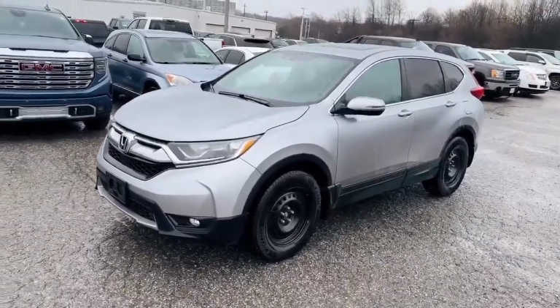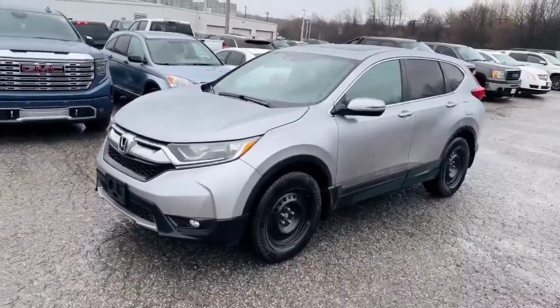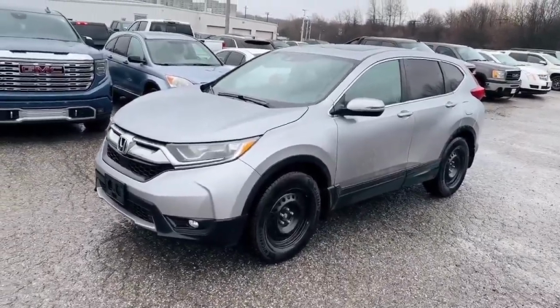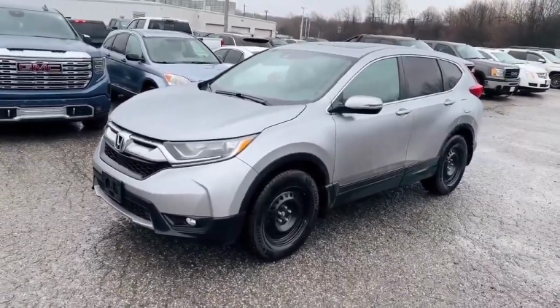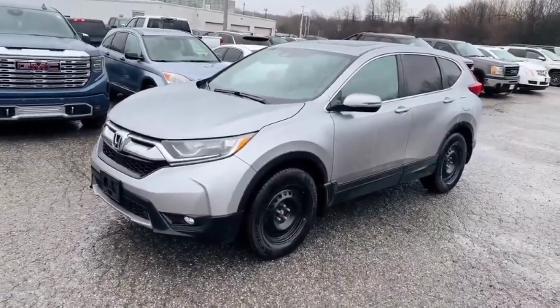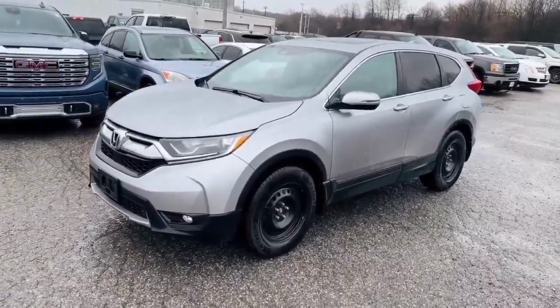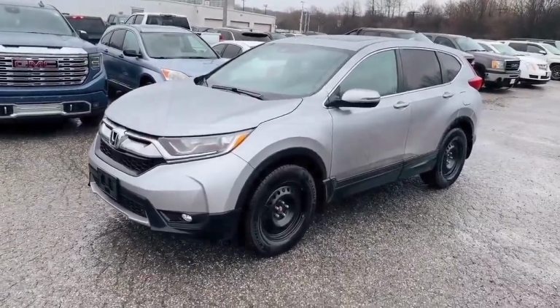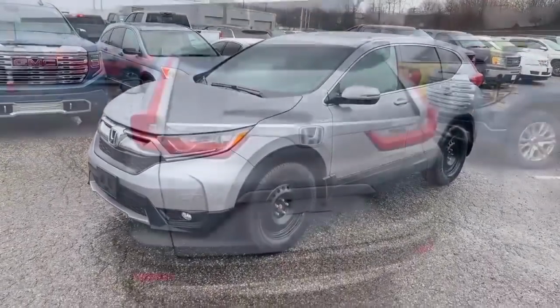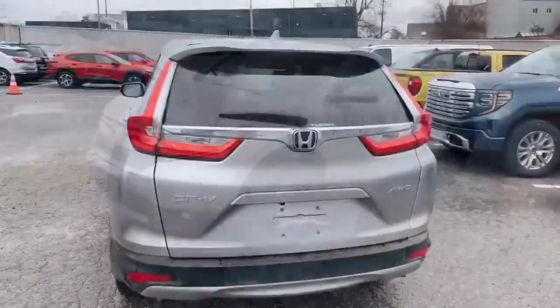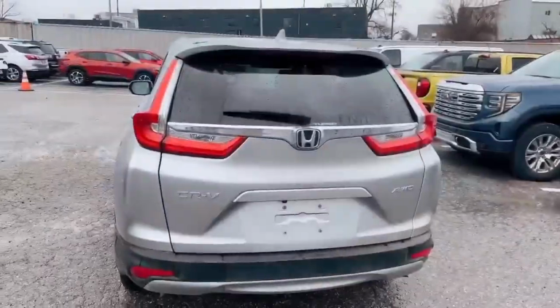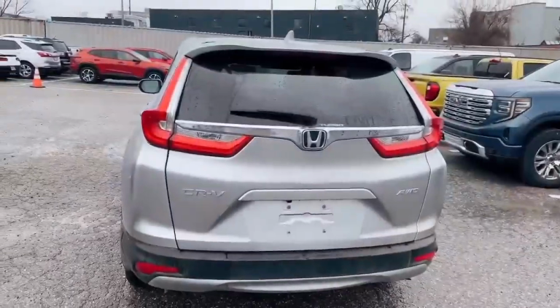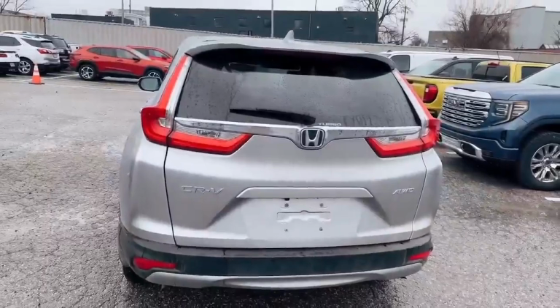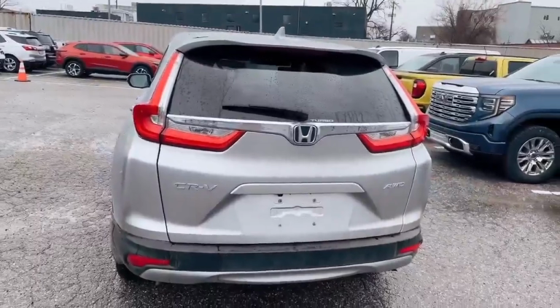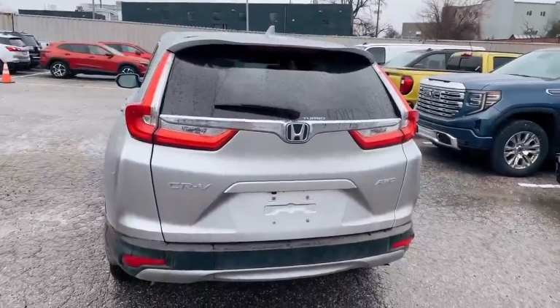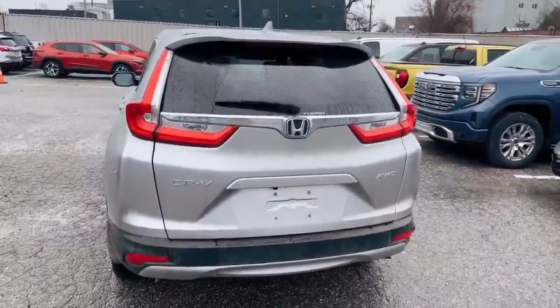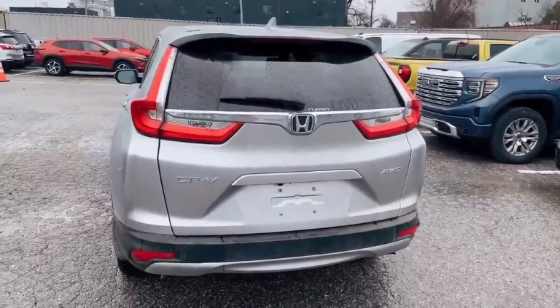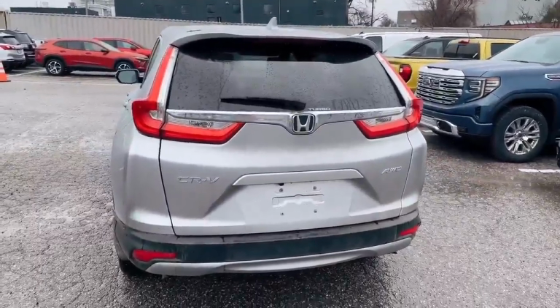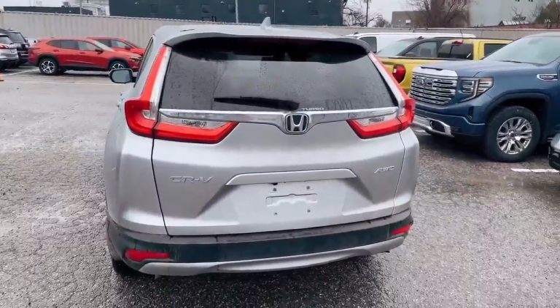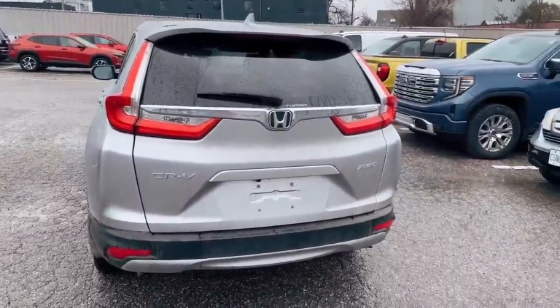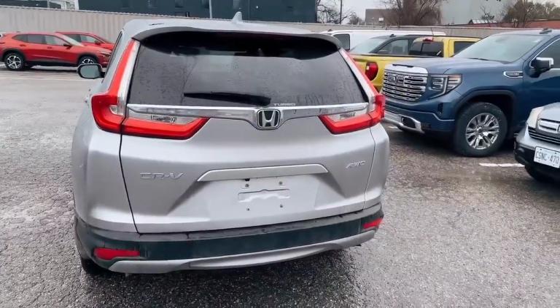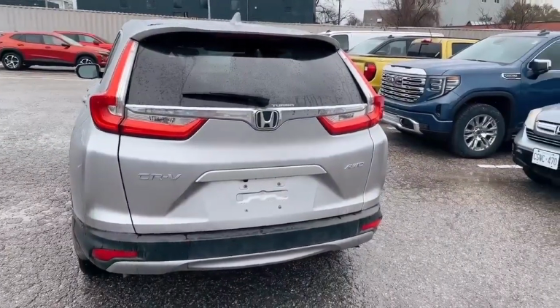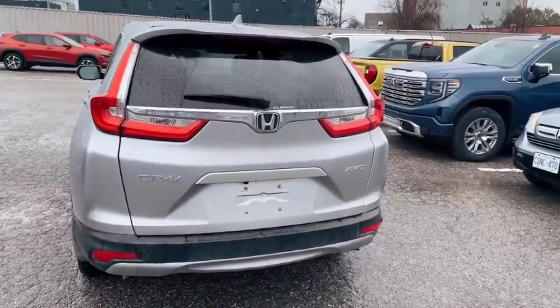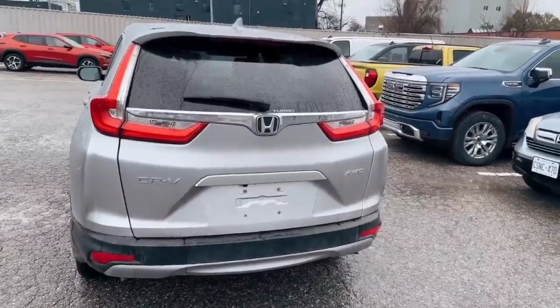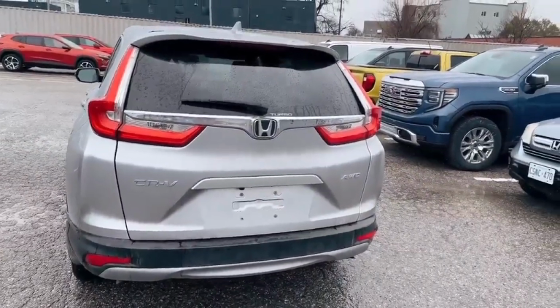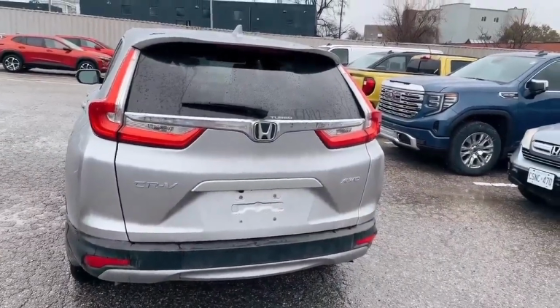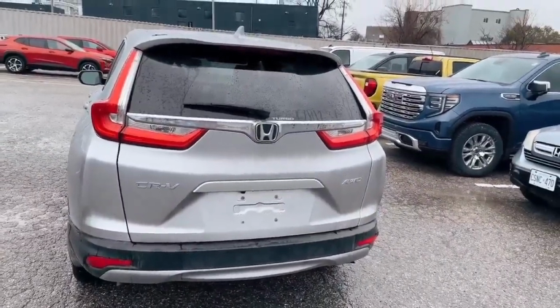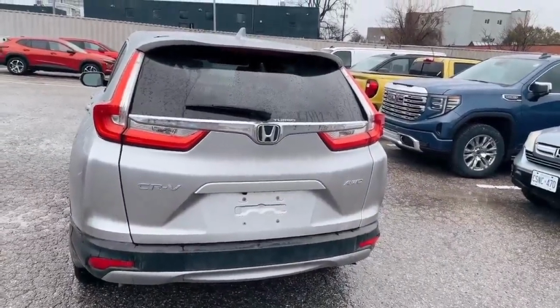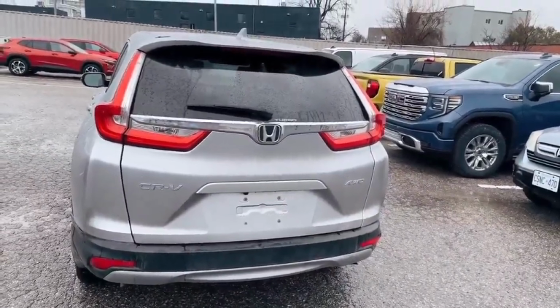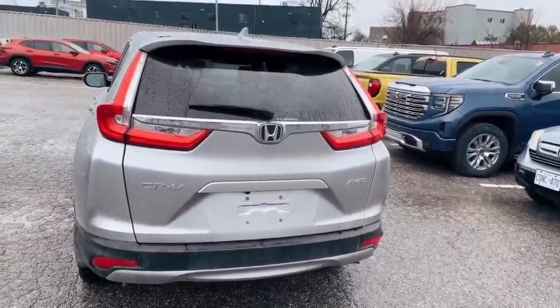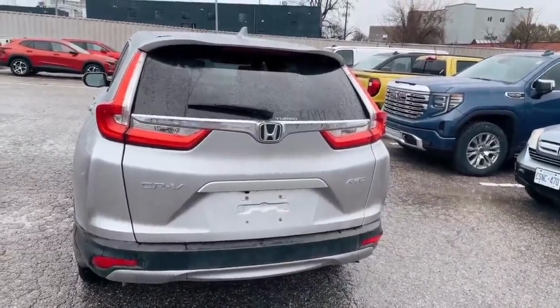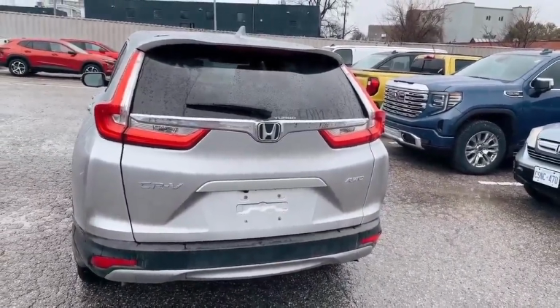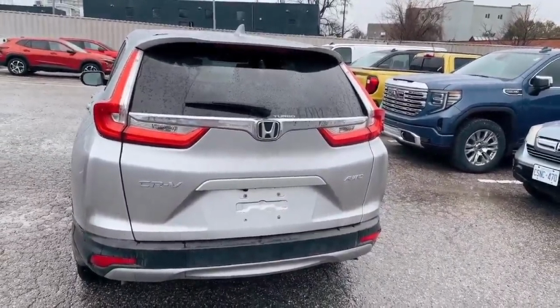This vehicle also has the sunroof and is all-wheel drive, and also comes with the power tailgate.